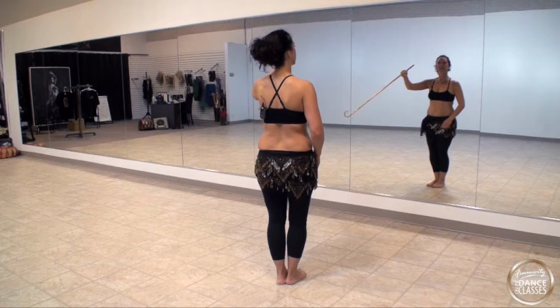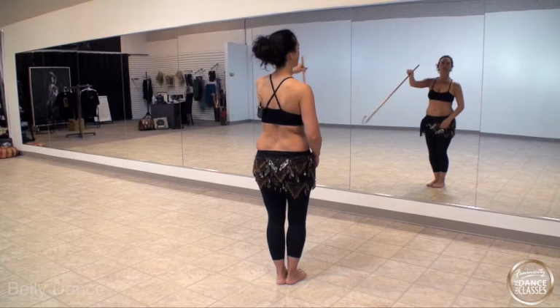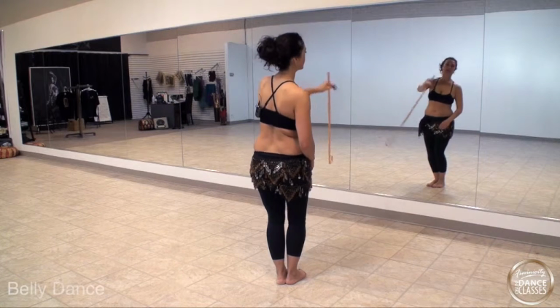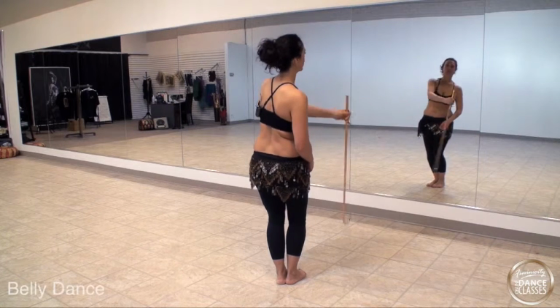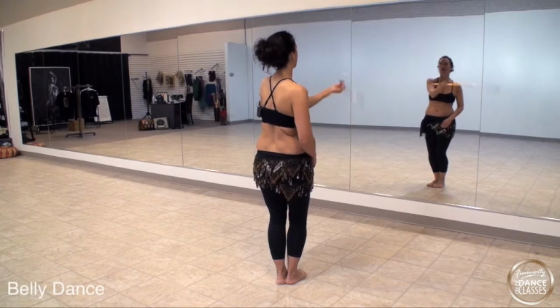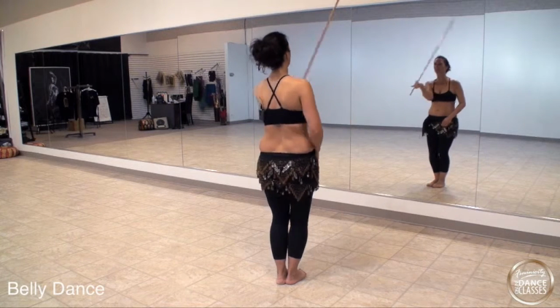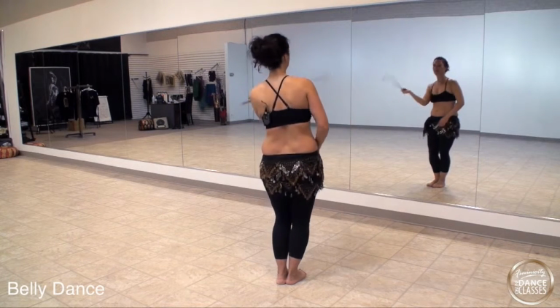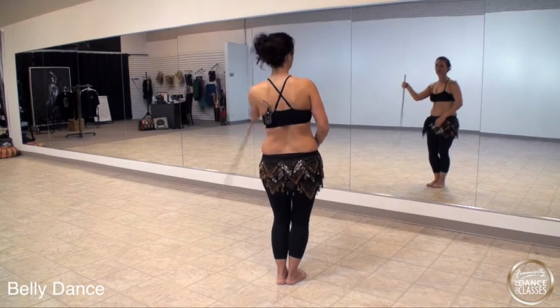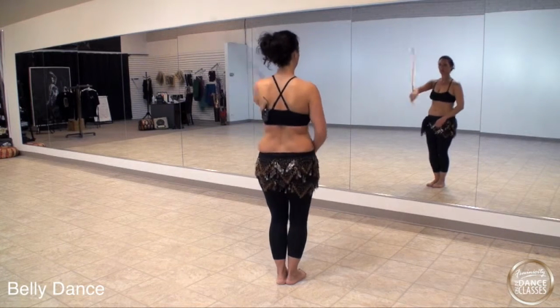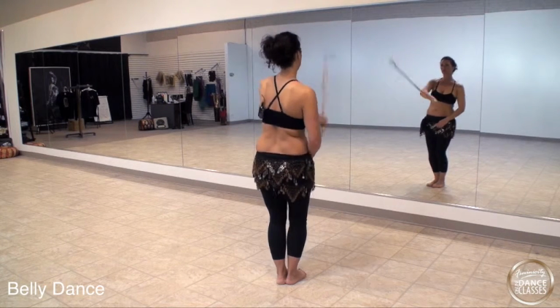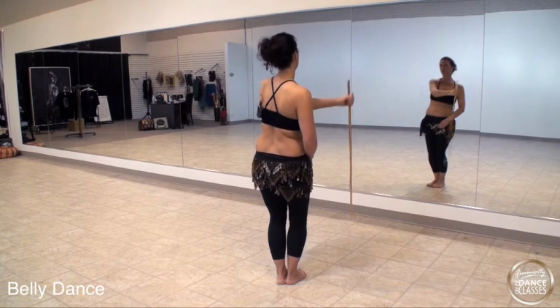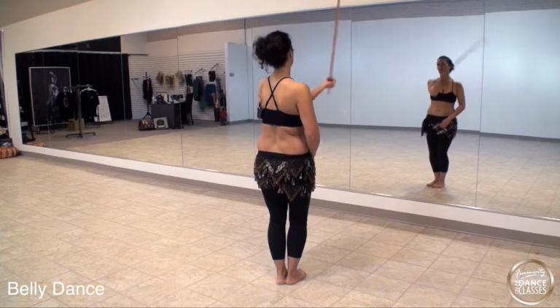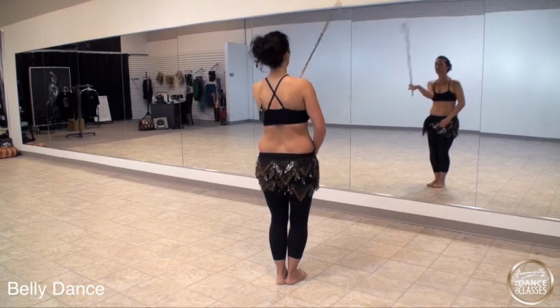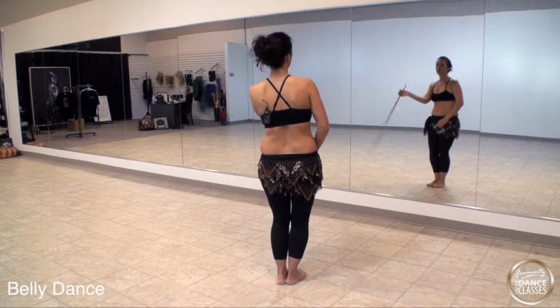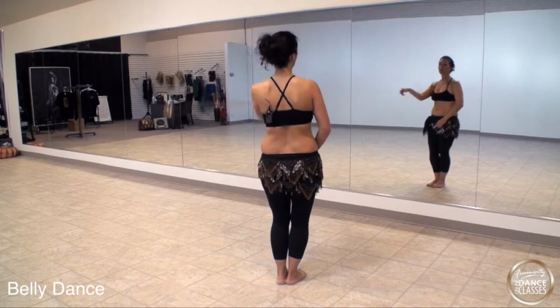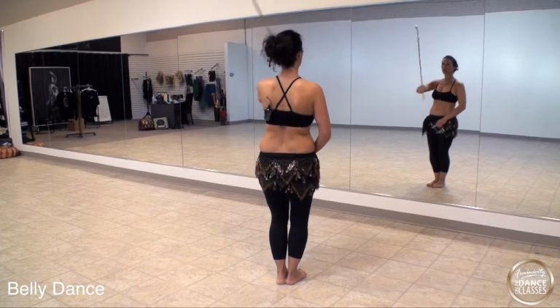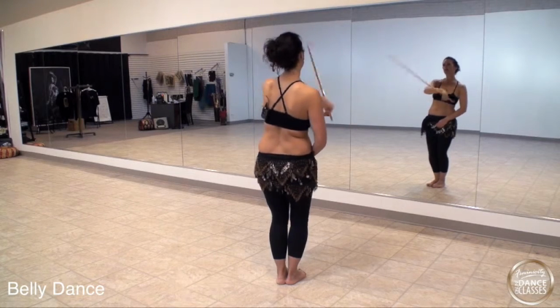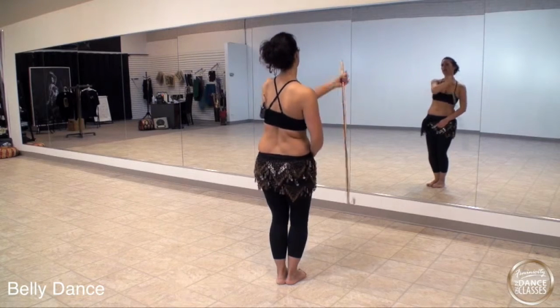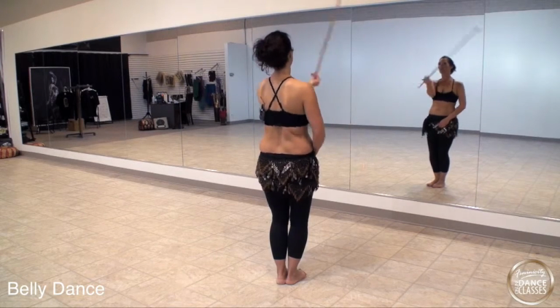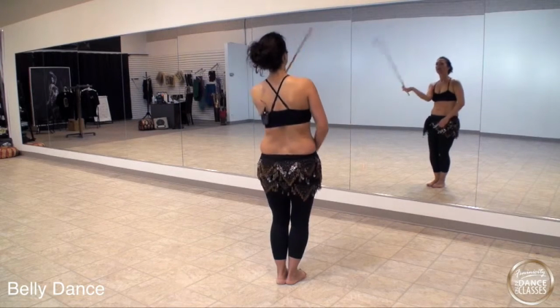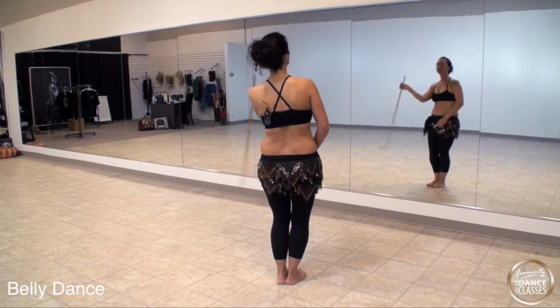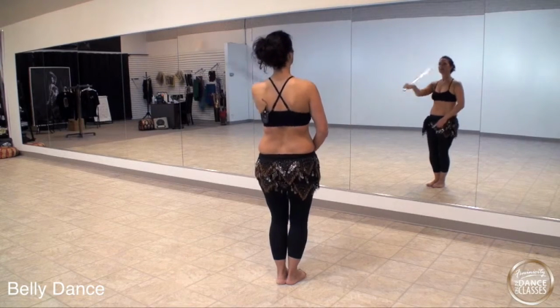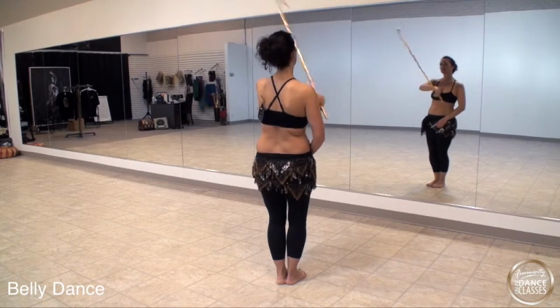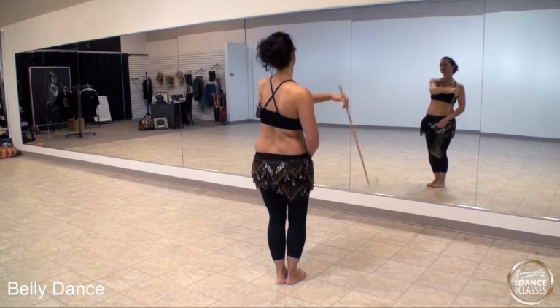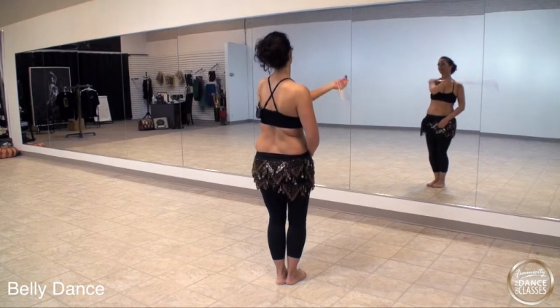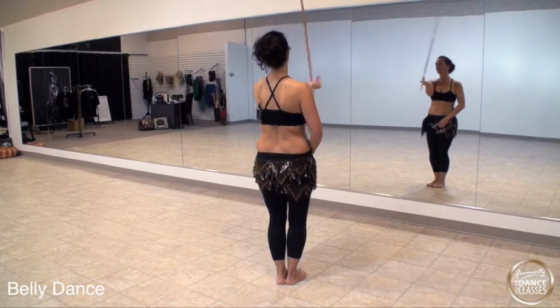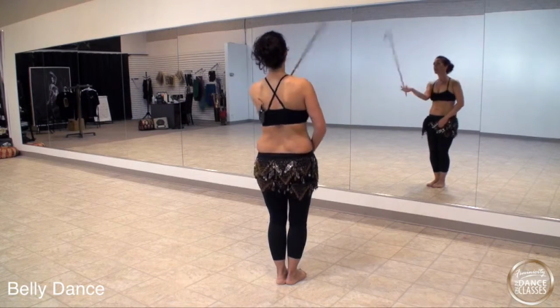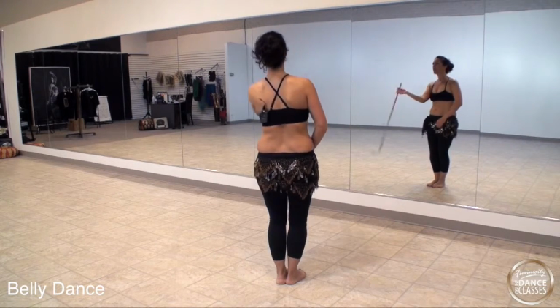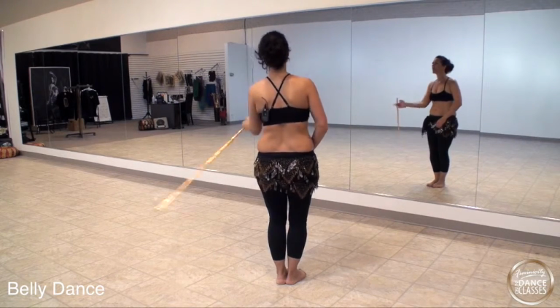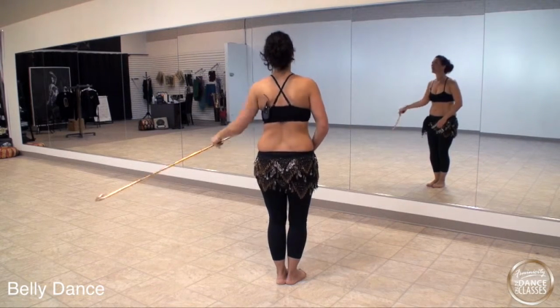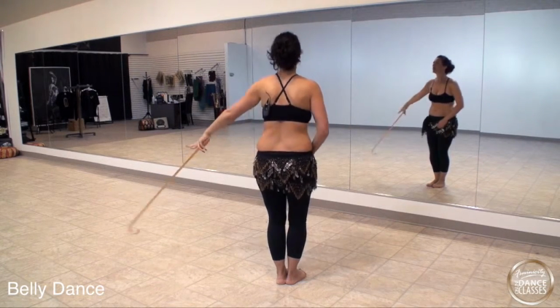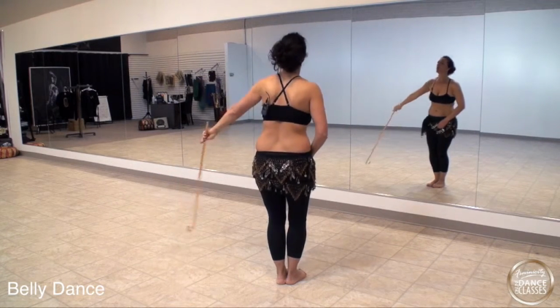Cross it. 1, 2, 3, 4, 5, 6, 7. Overhead. And you go.